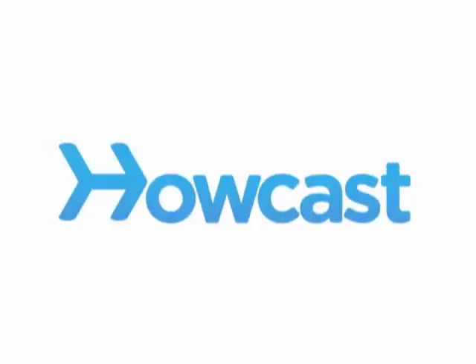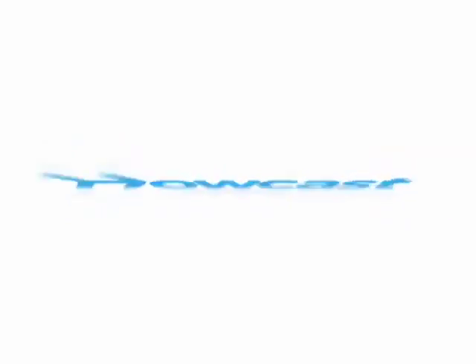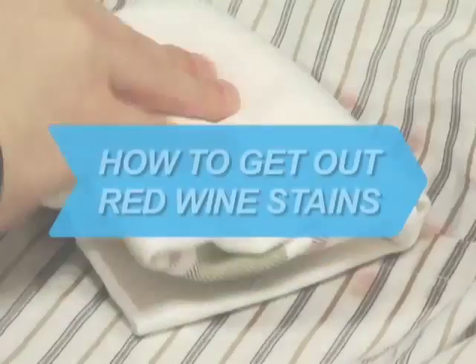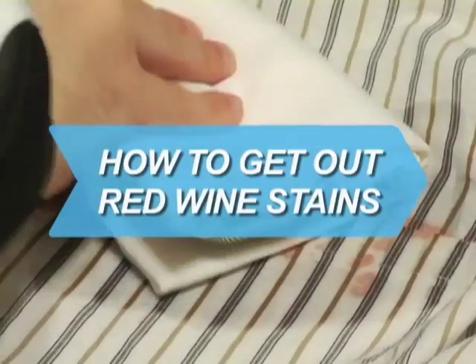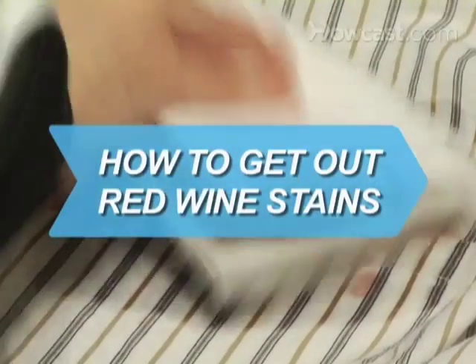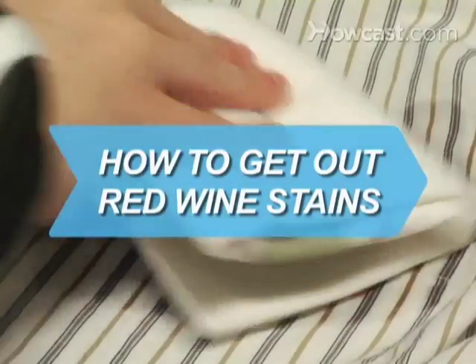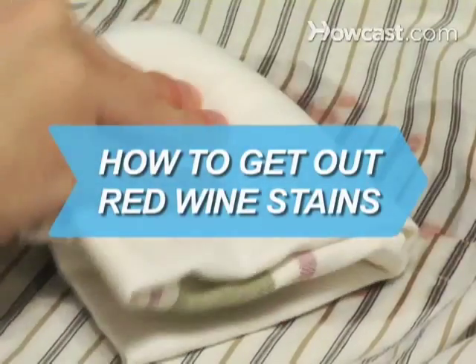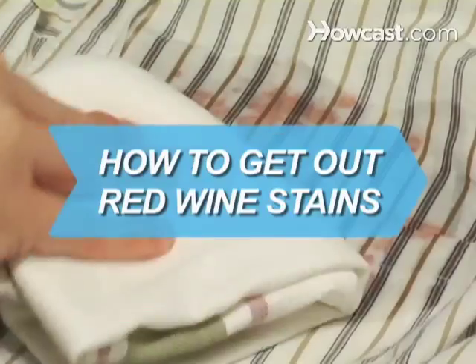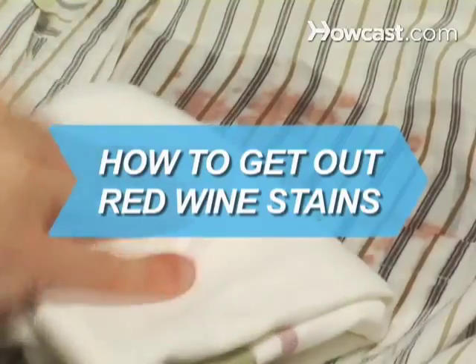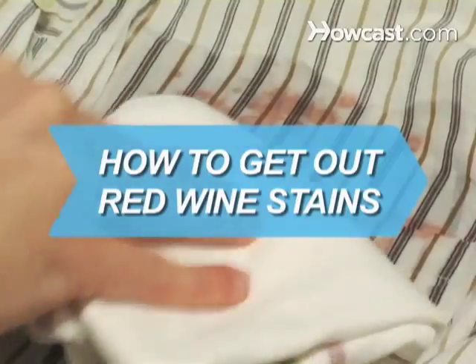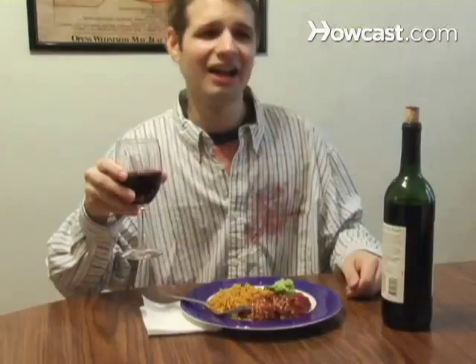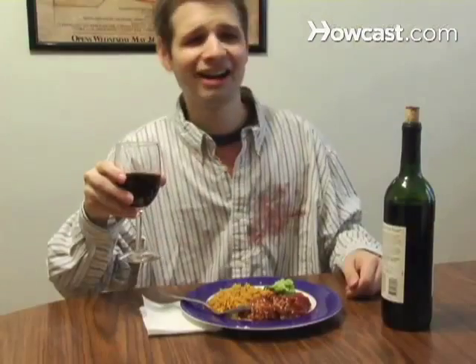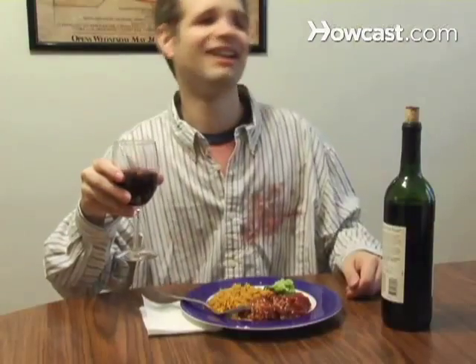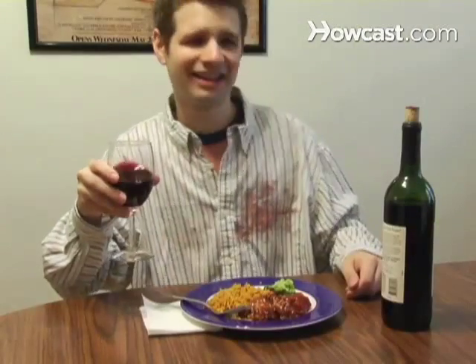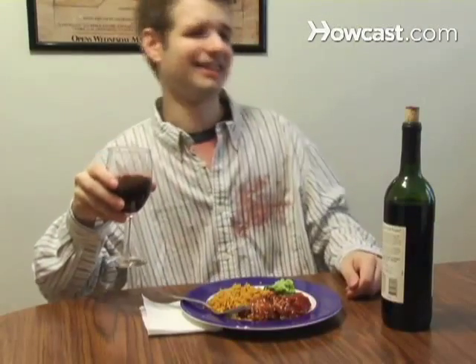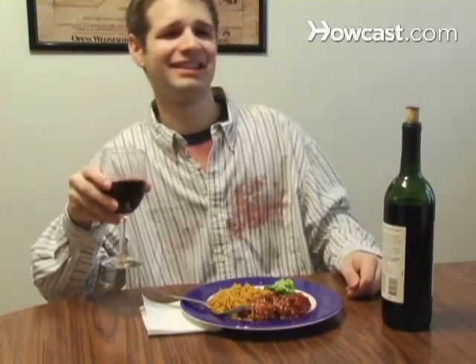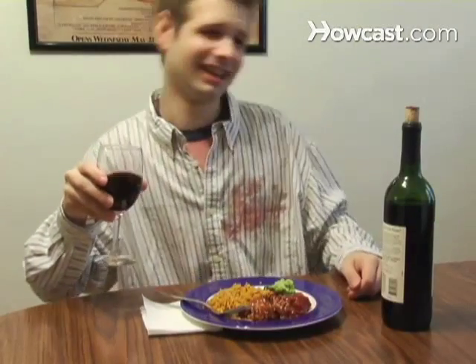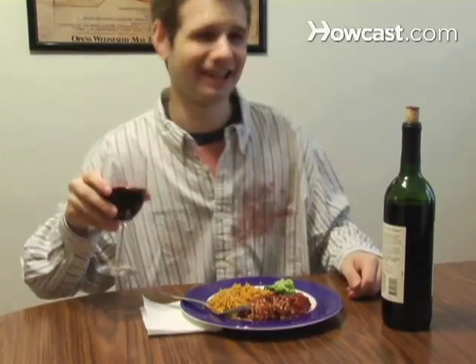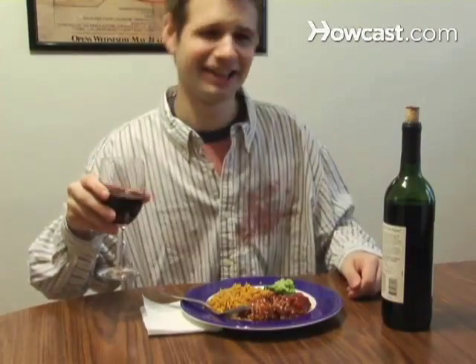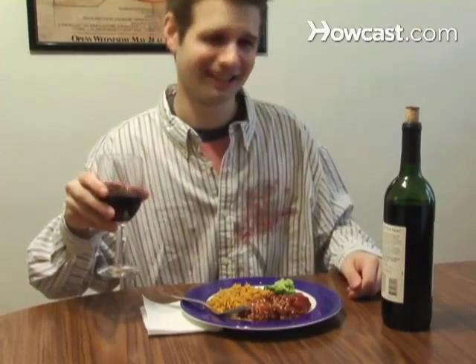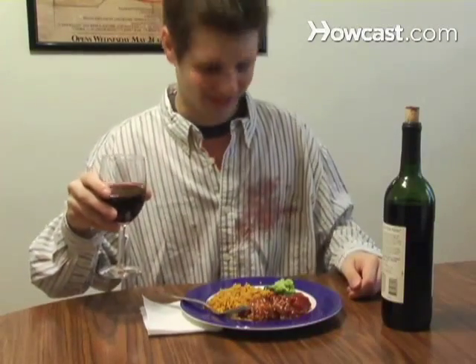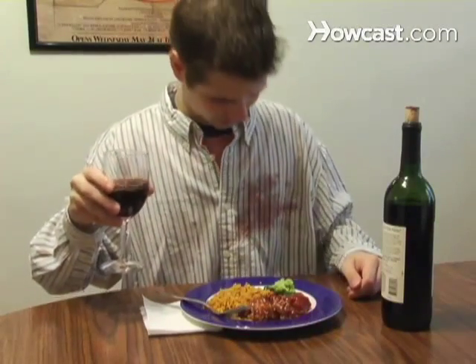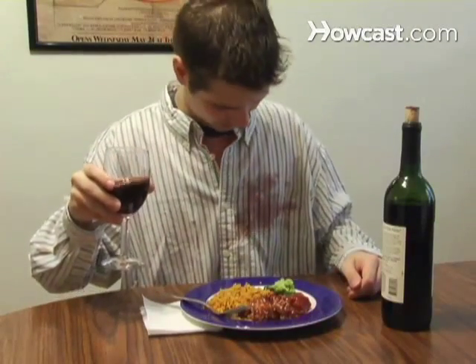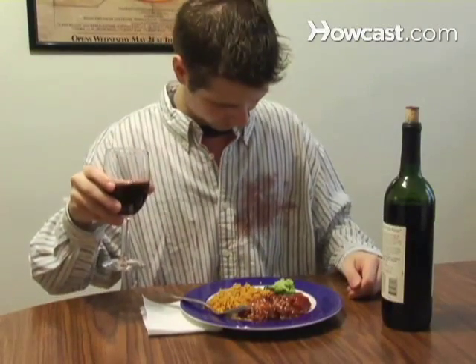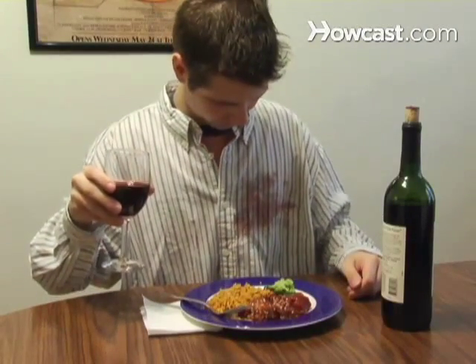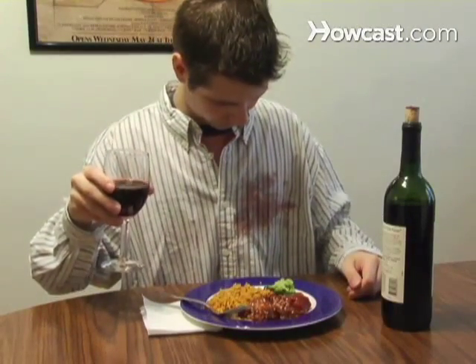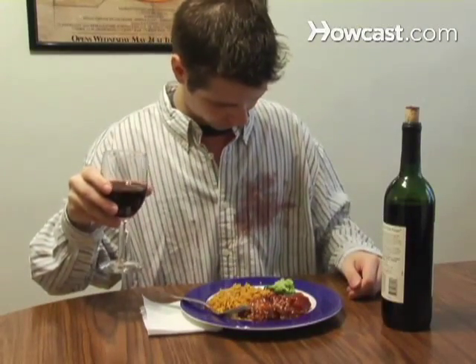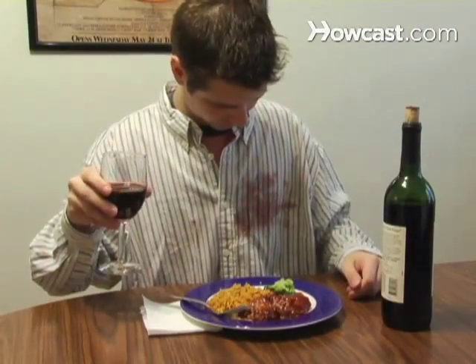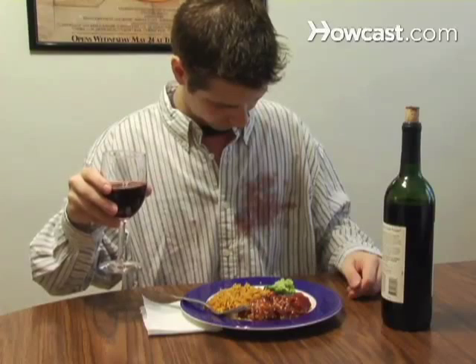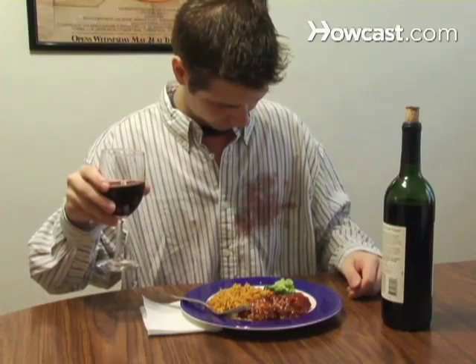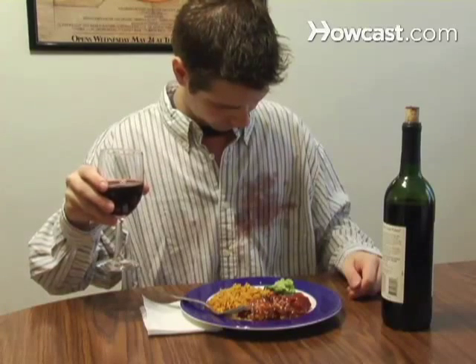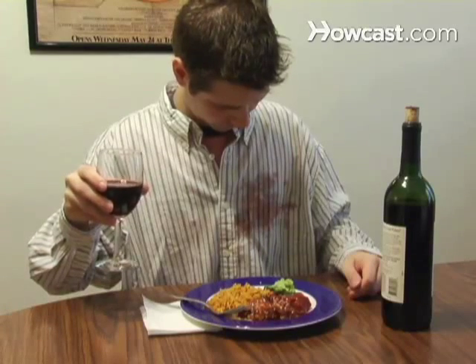How to Get Out Red Wine Stains. Thinking of switching to white wine just to avoid stains? Memorize these cleaning tips instead.